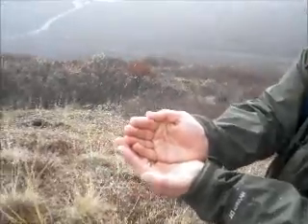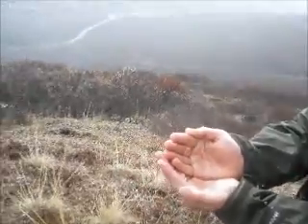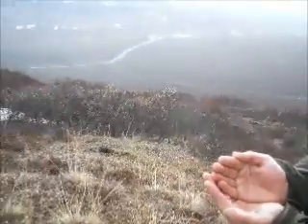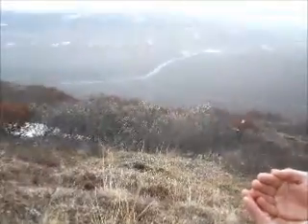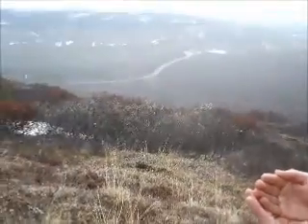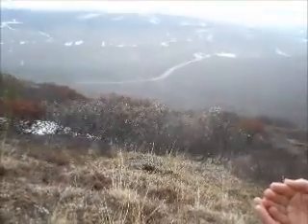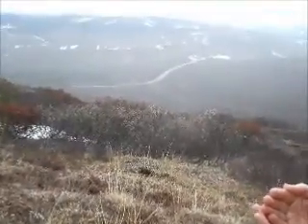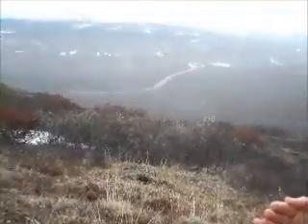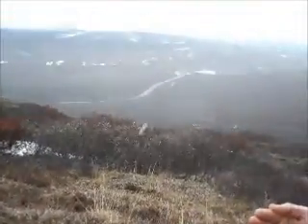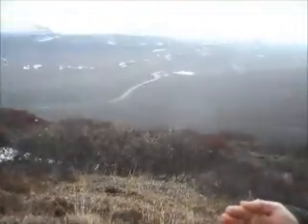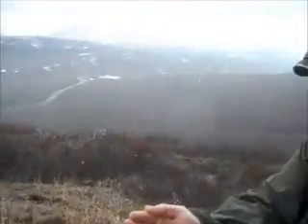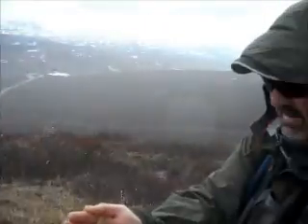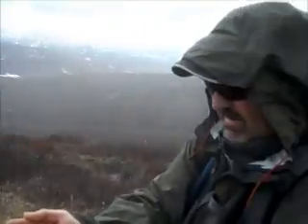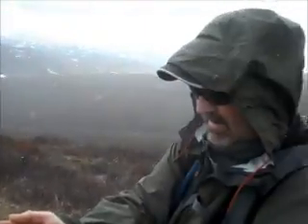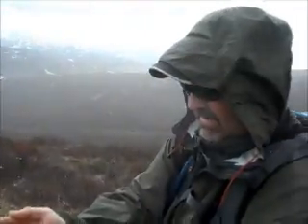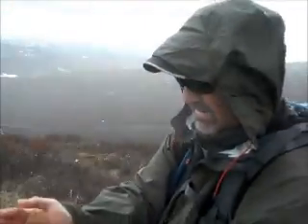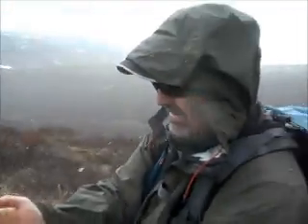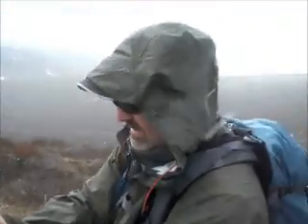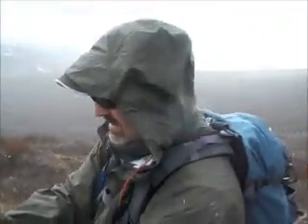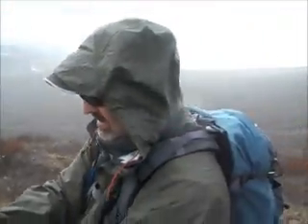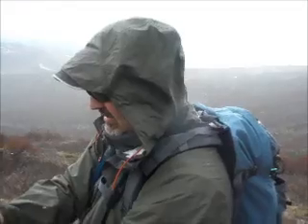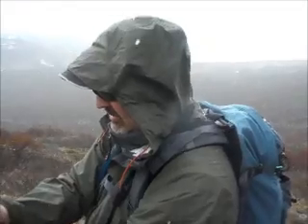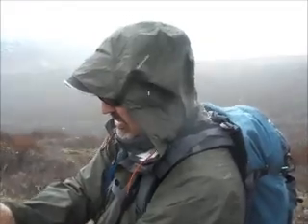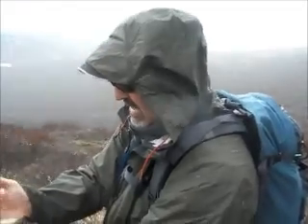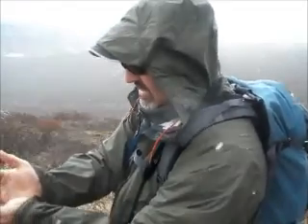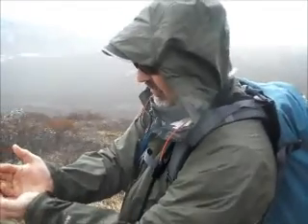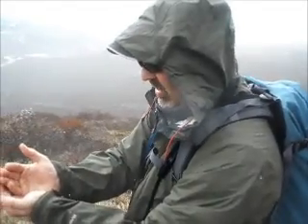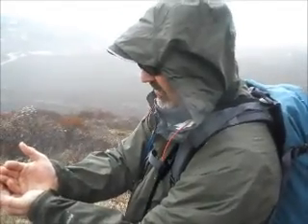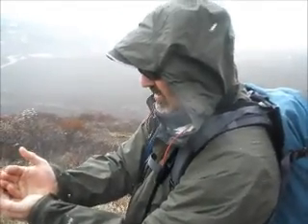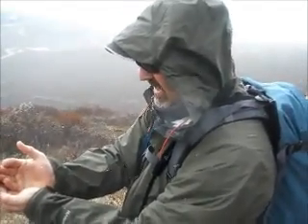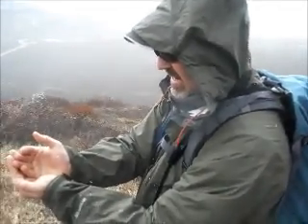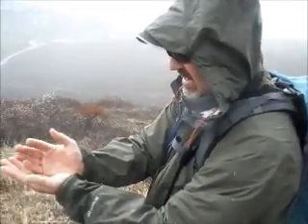Whoo, this is a hail storm! What's happening? We're getting little chunks of ice falling from the sky.